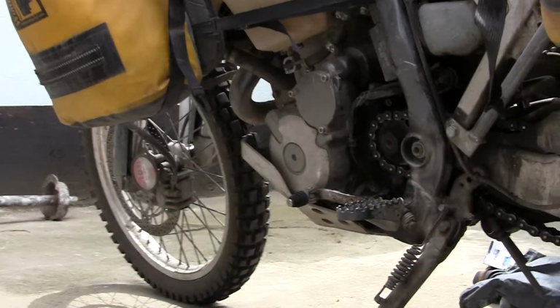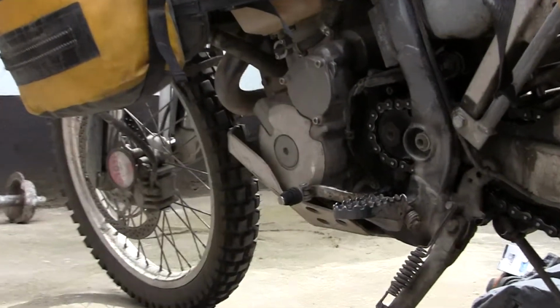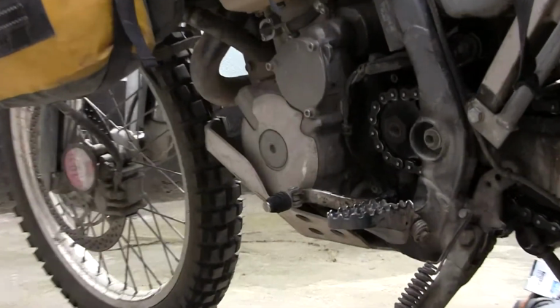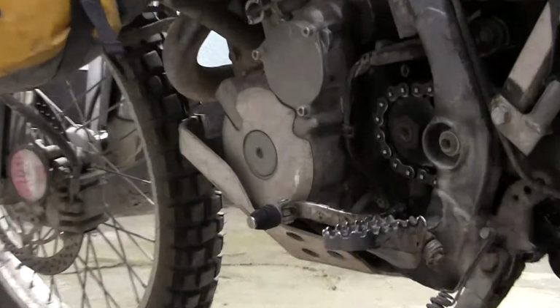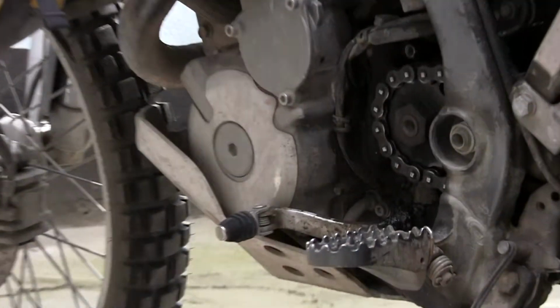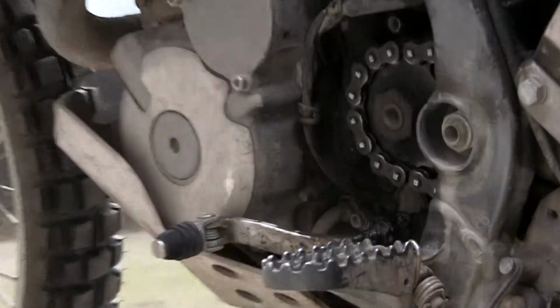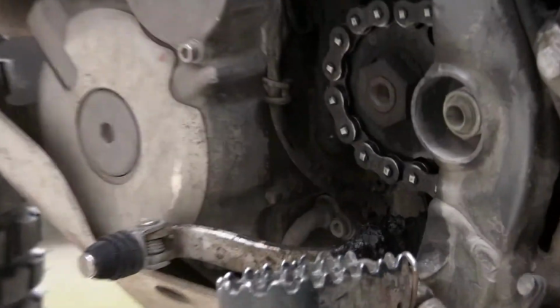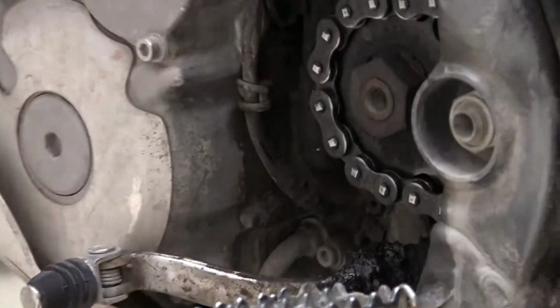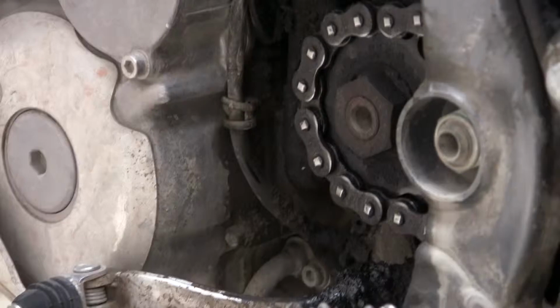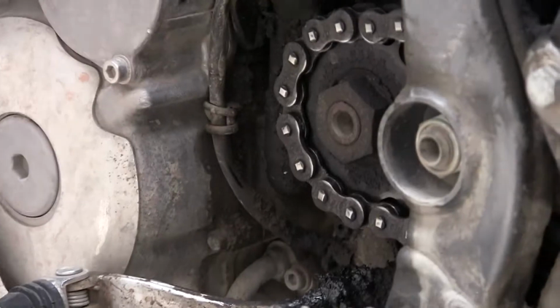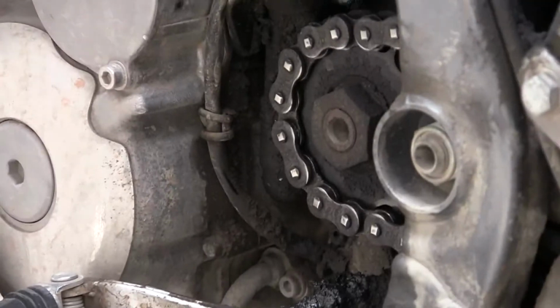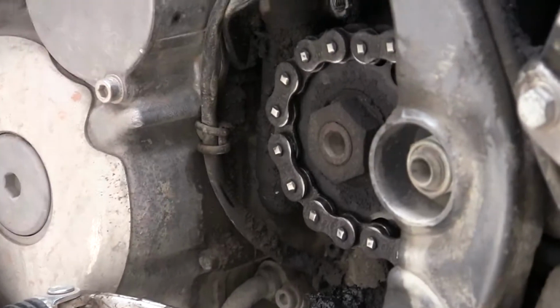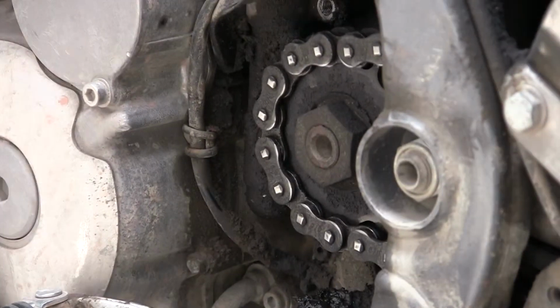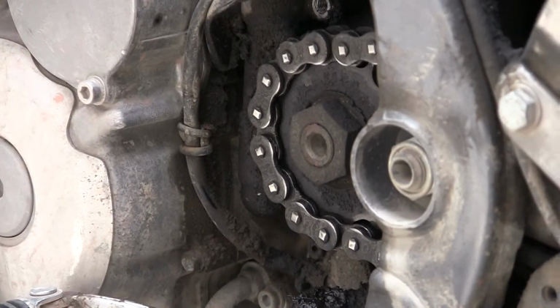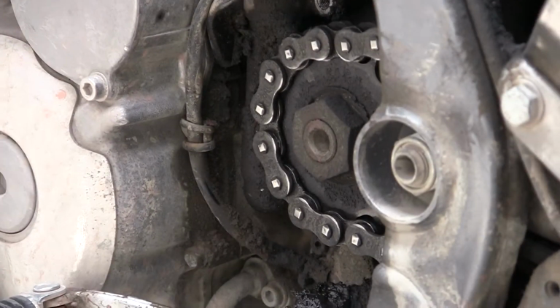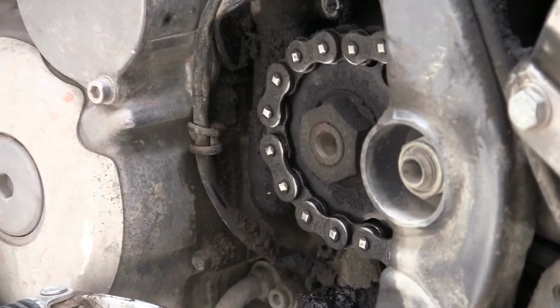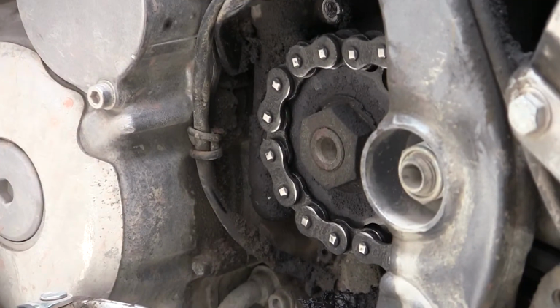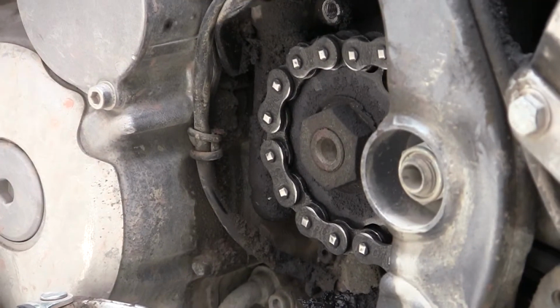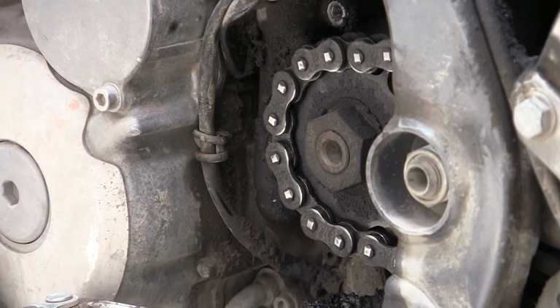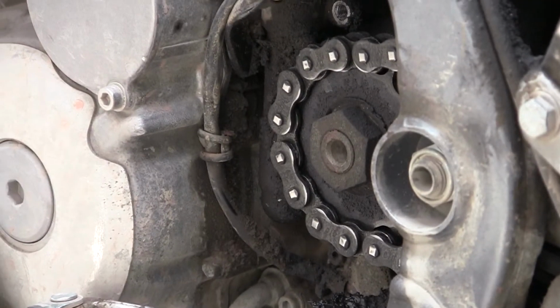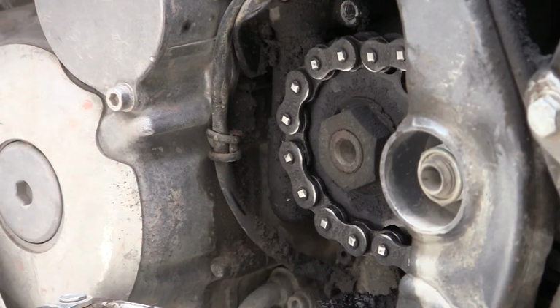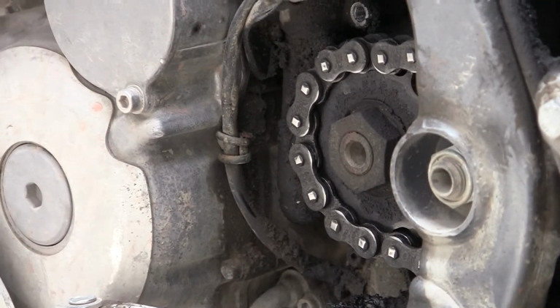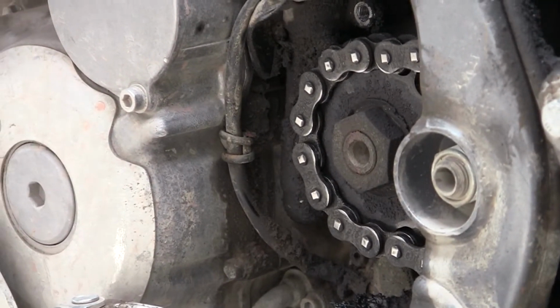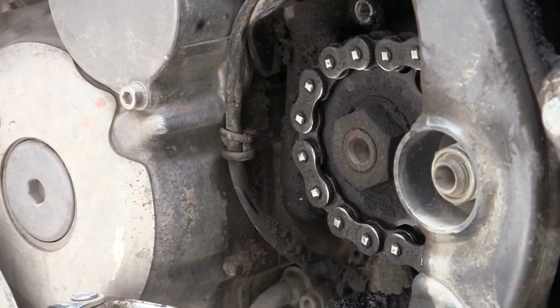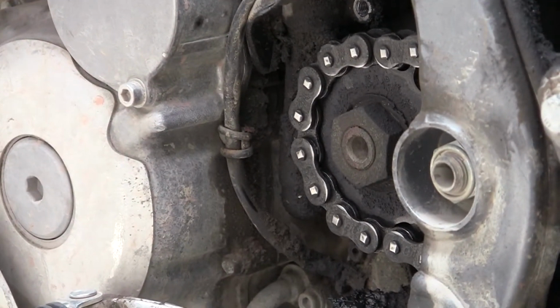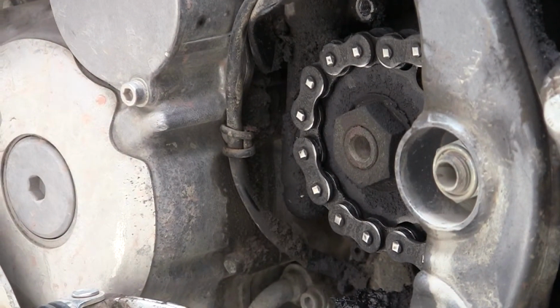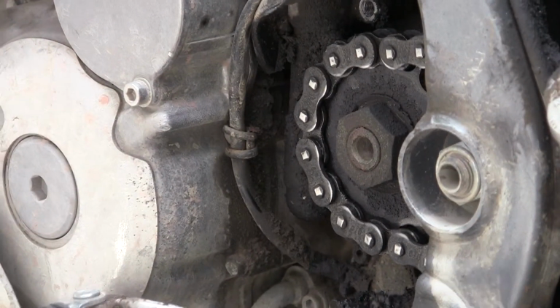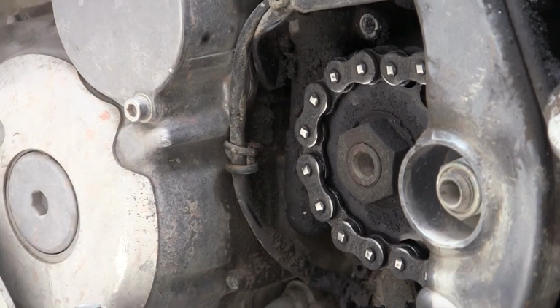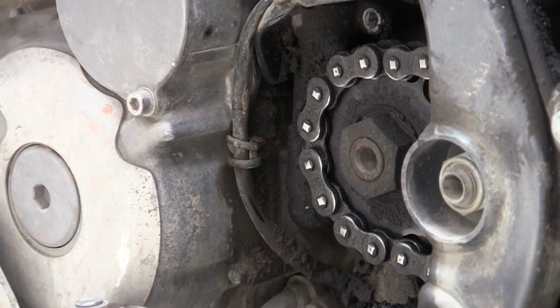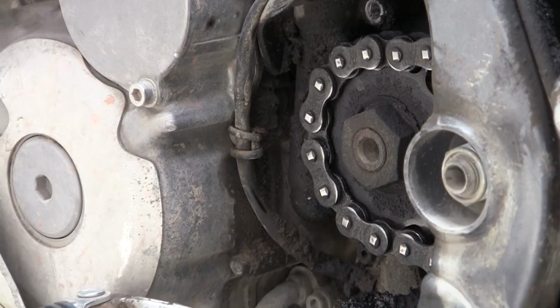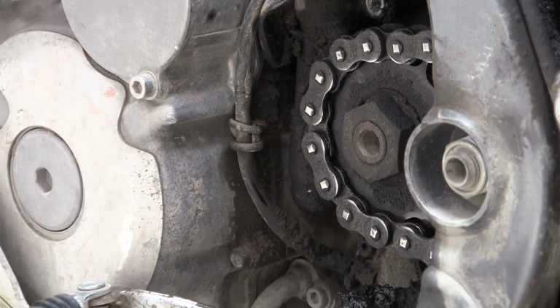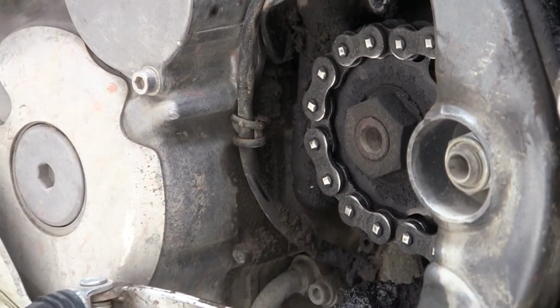The cover there is removed already, and just about to undo the front sprocket retaining nut.